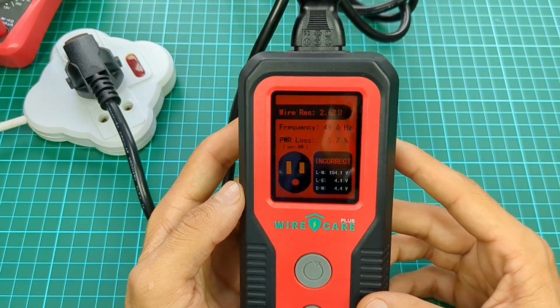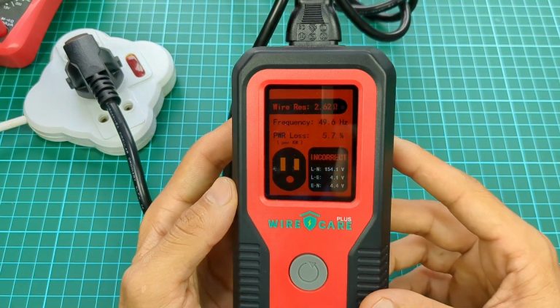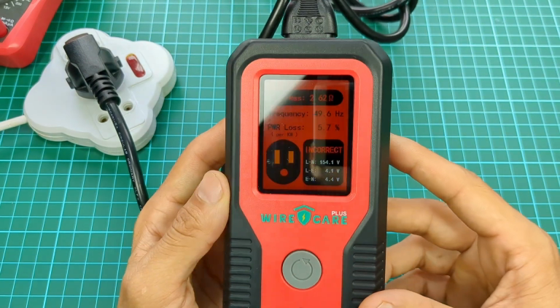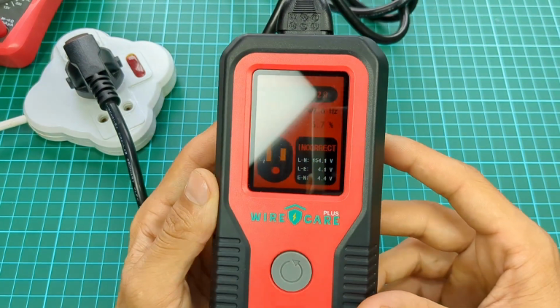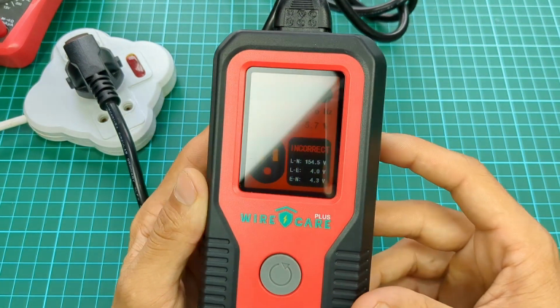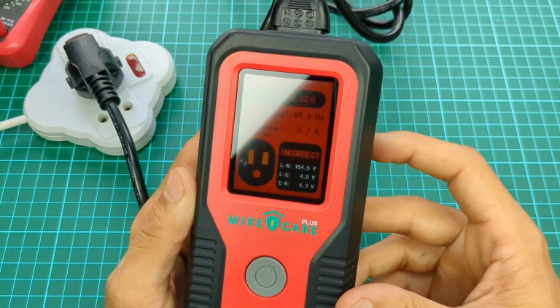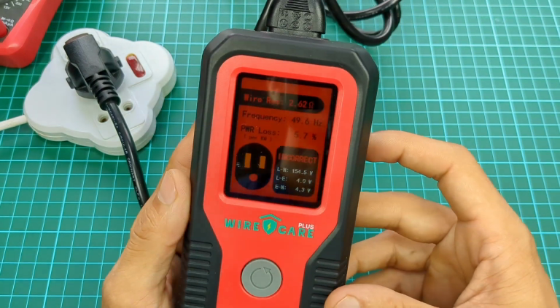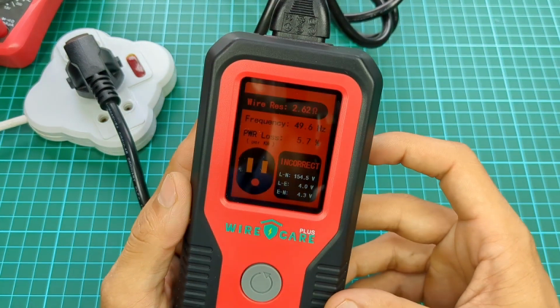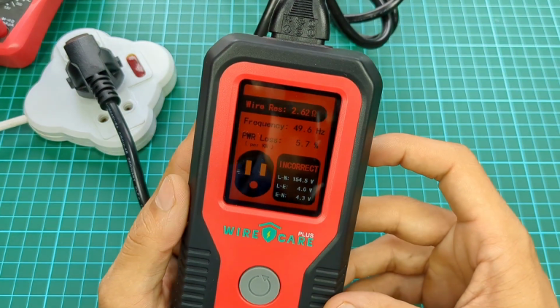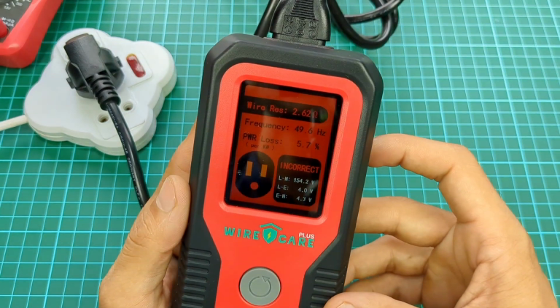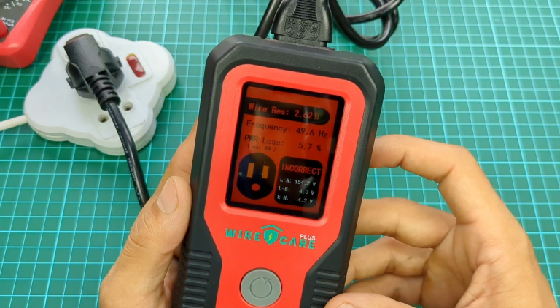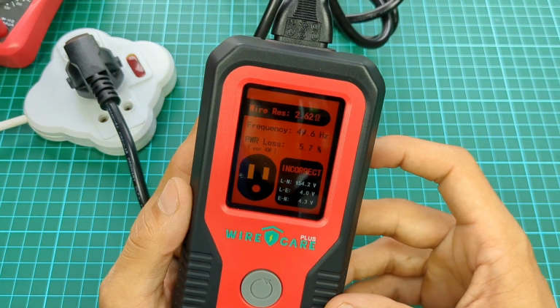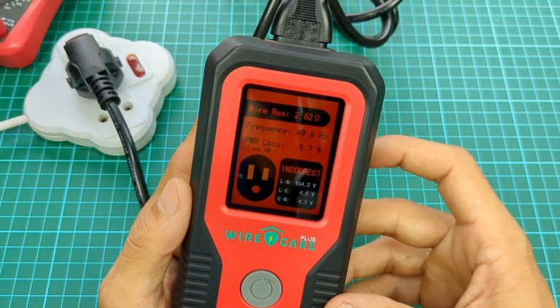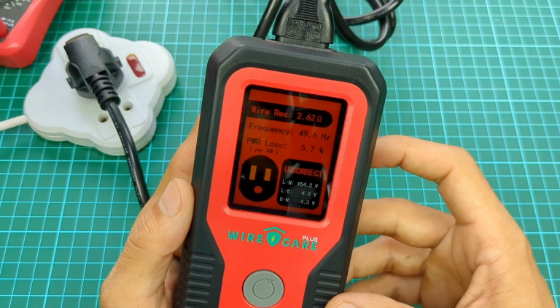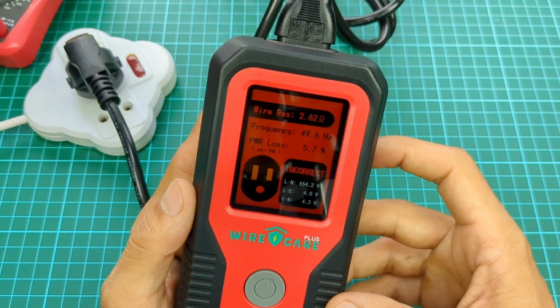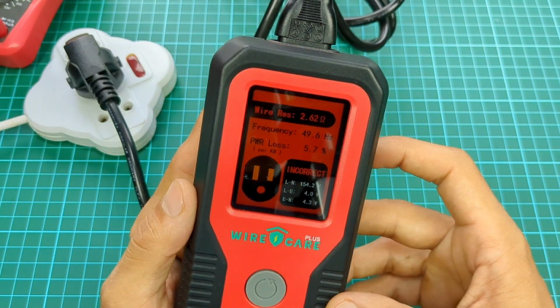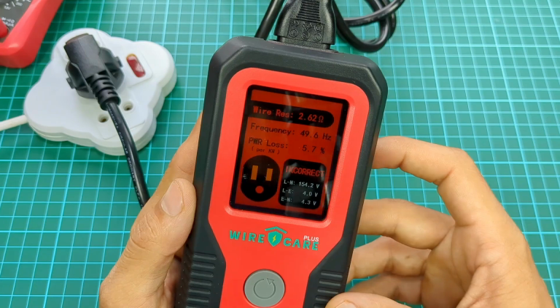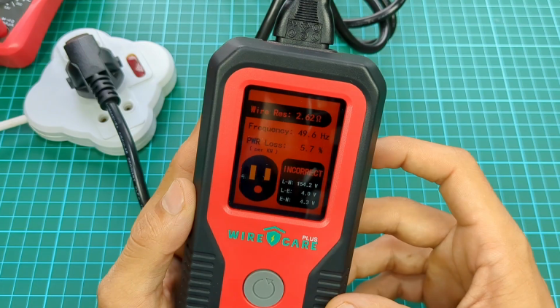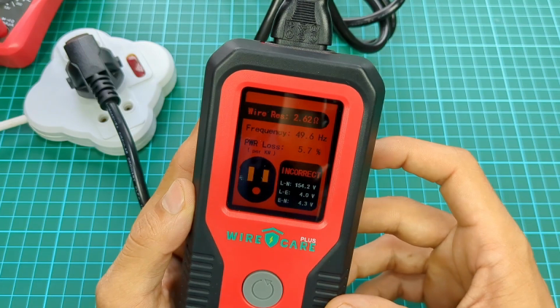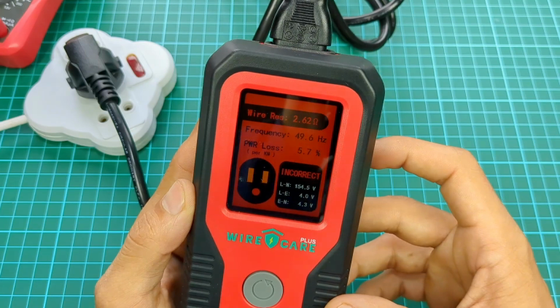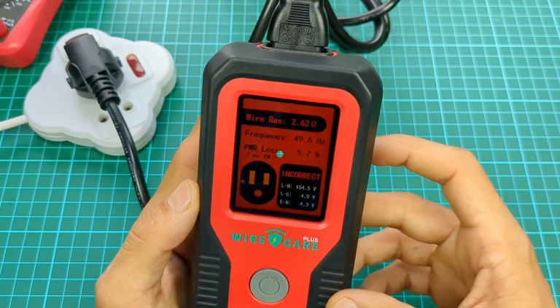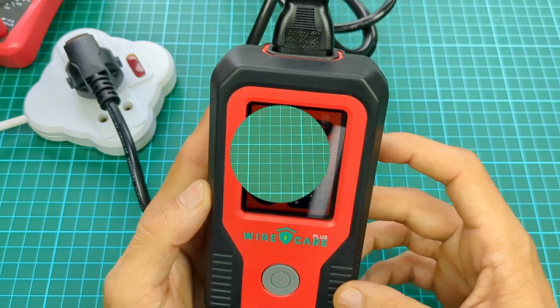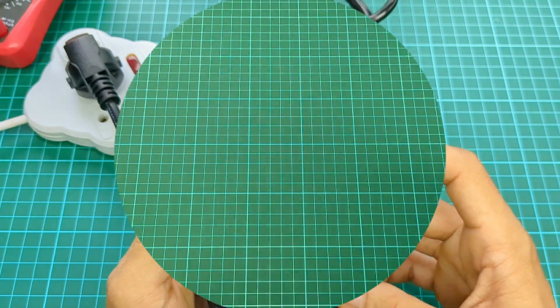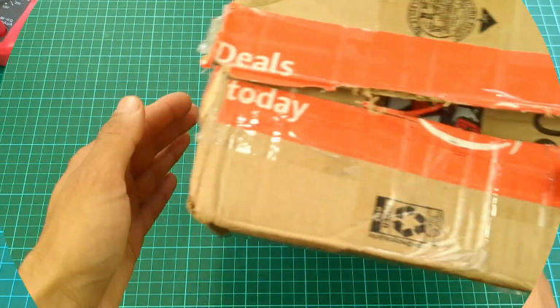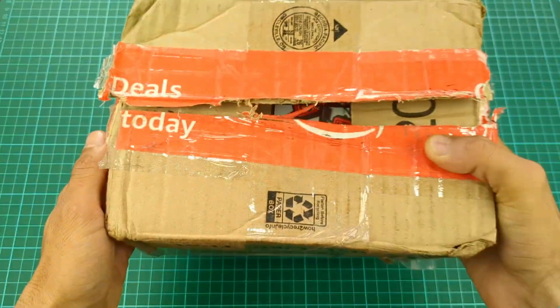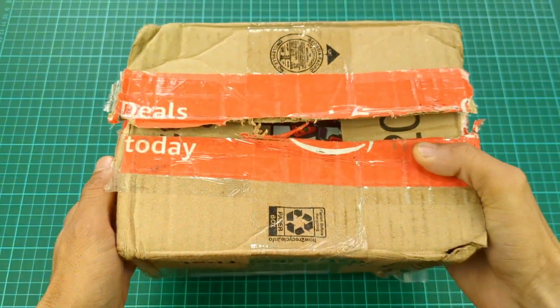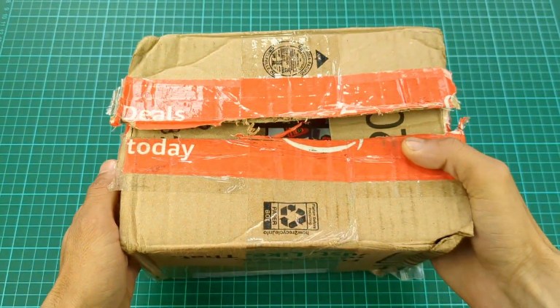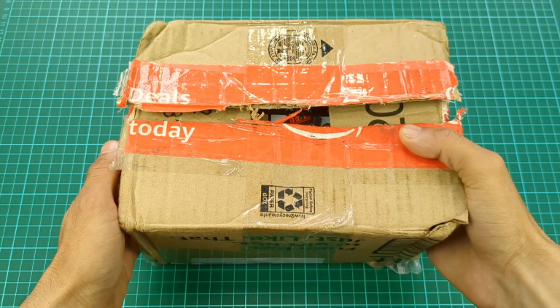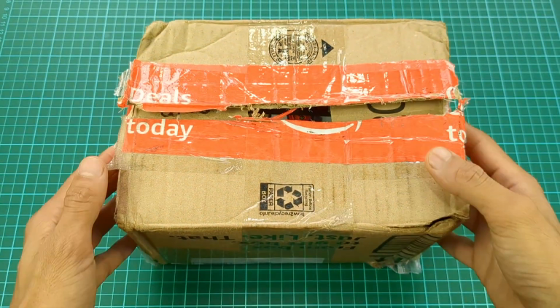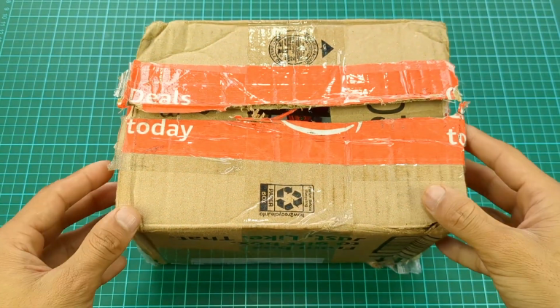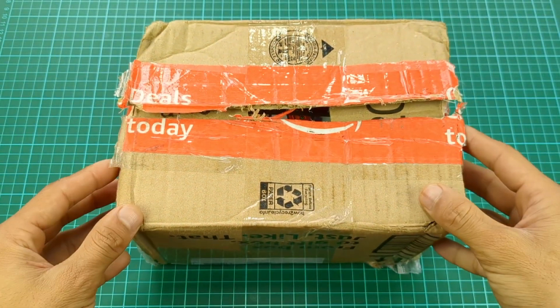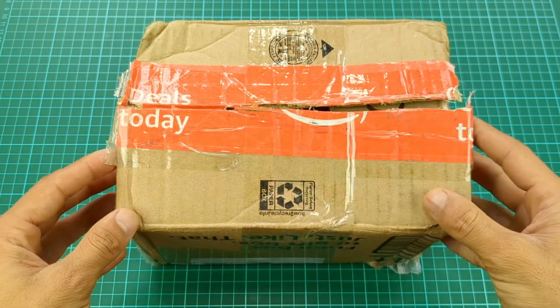When I checked the outlets in my house, its readings surprised me. So let's see what is in the box.